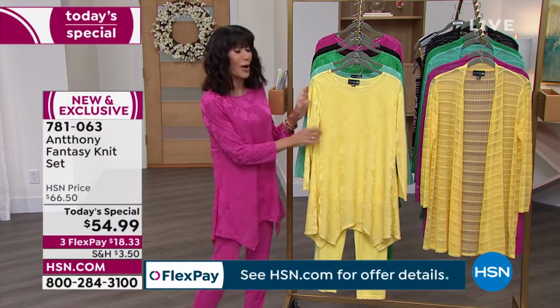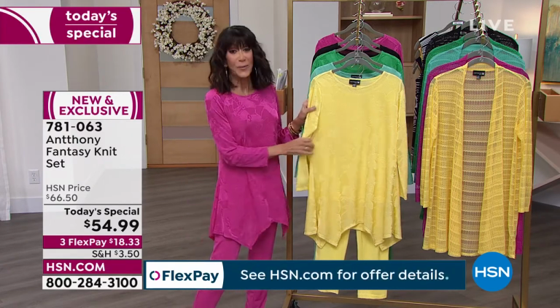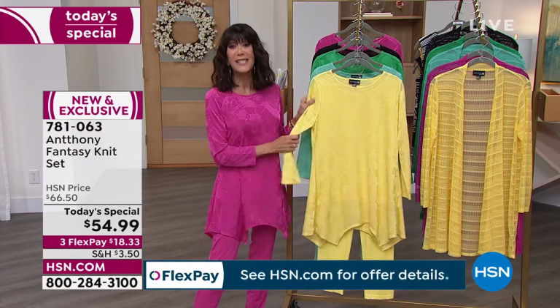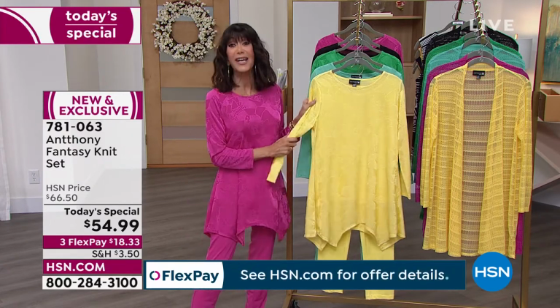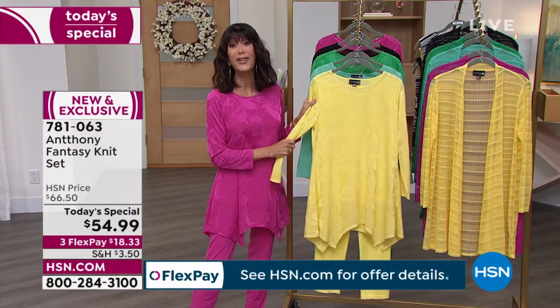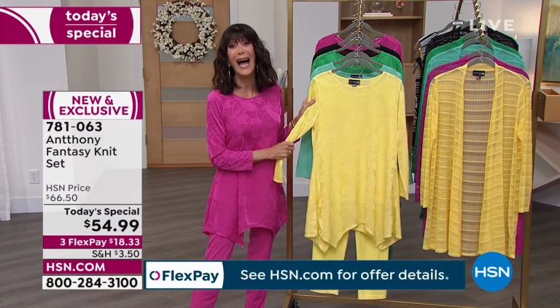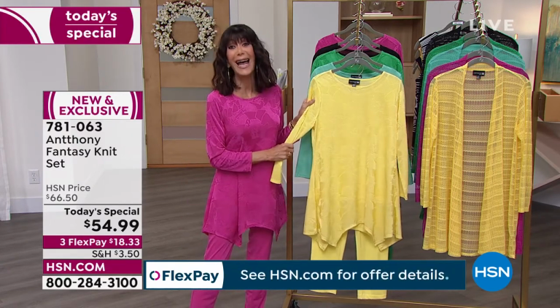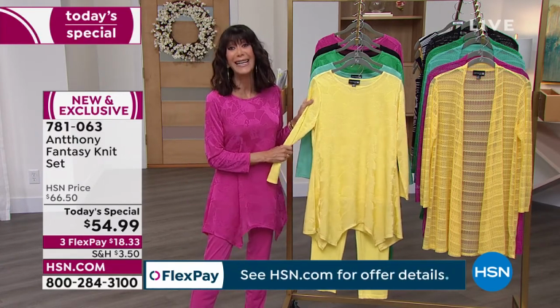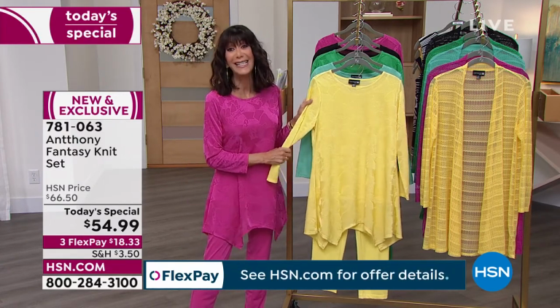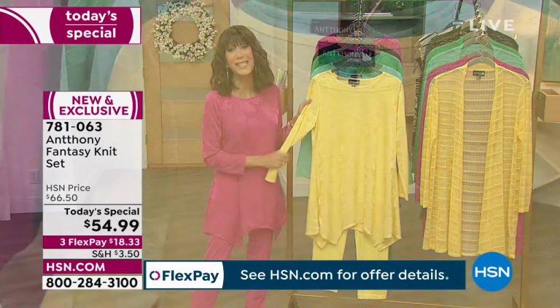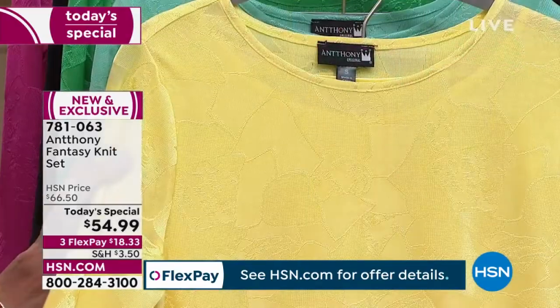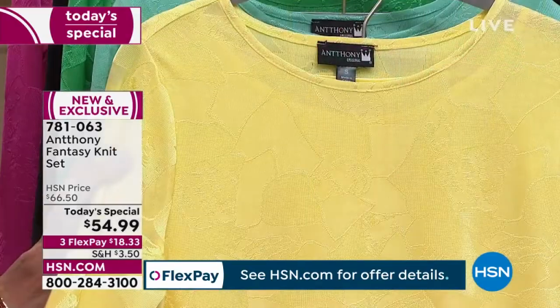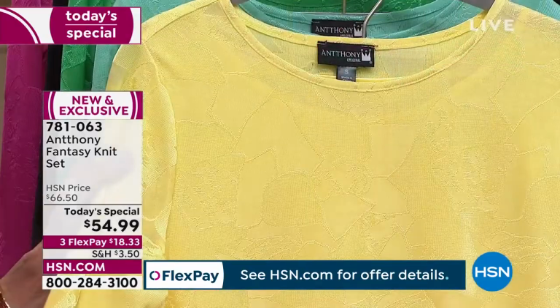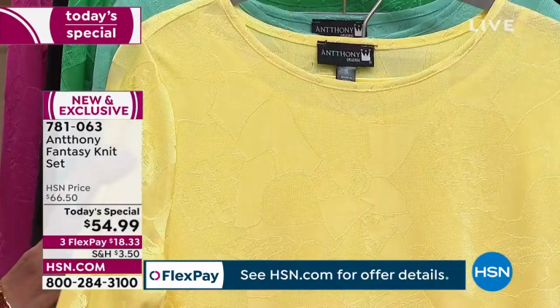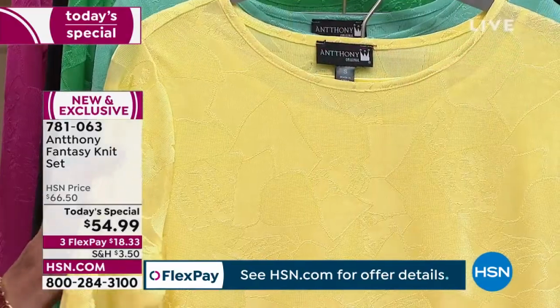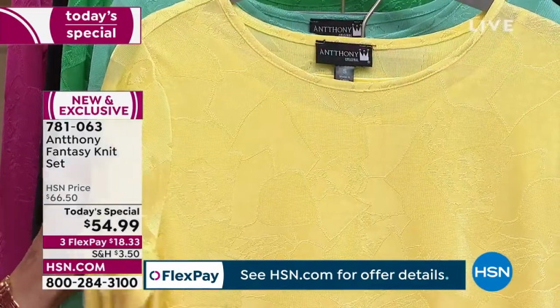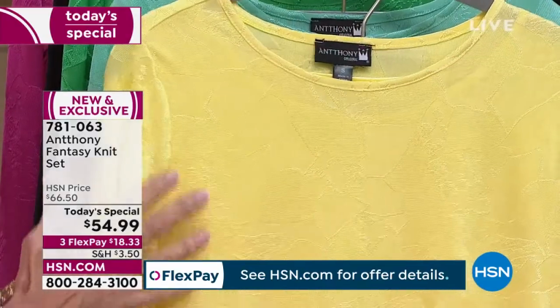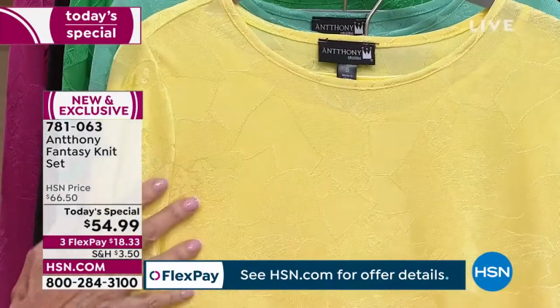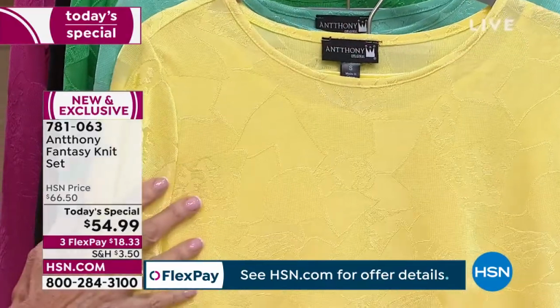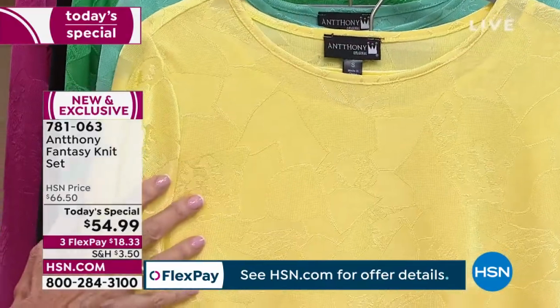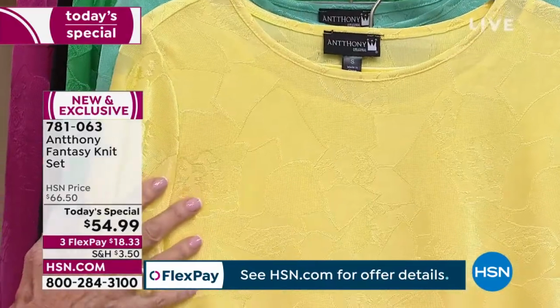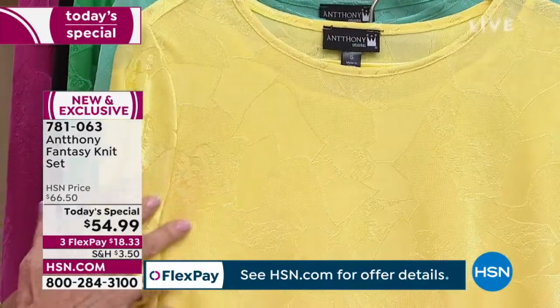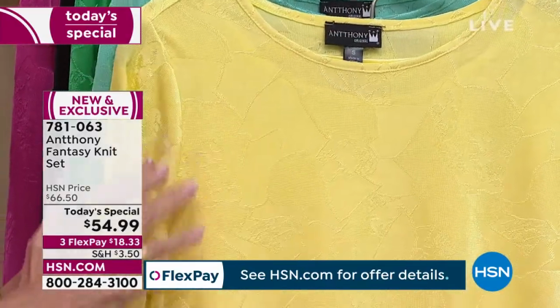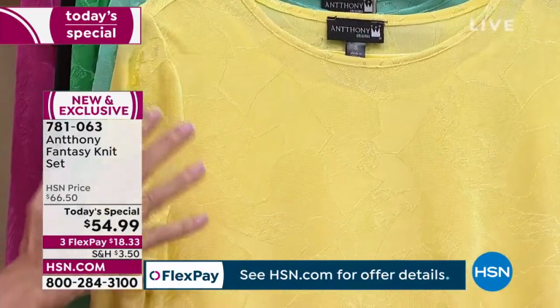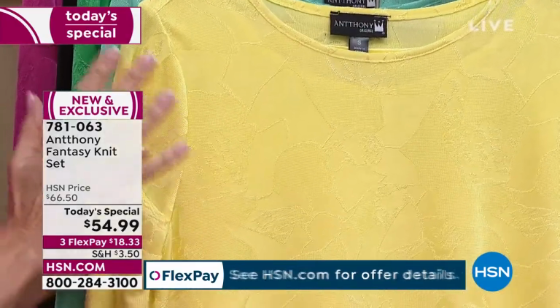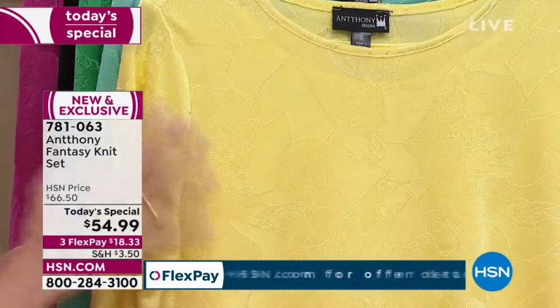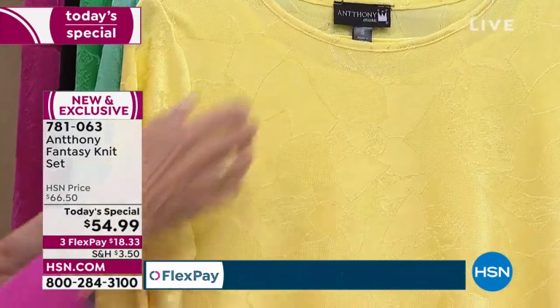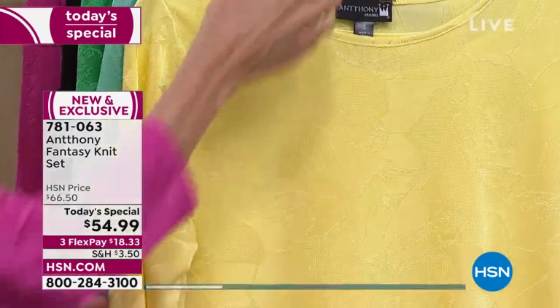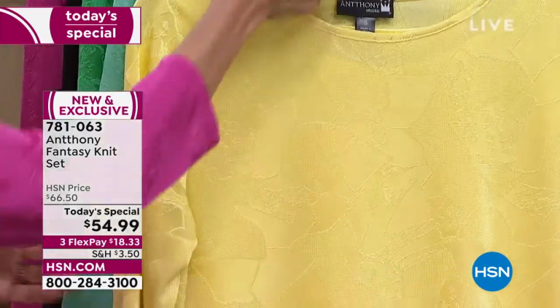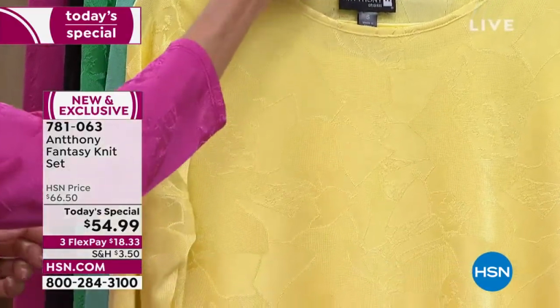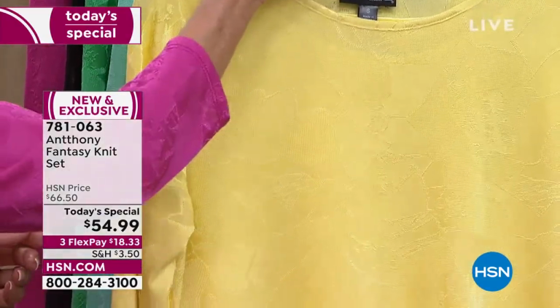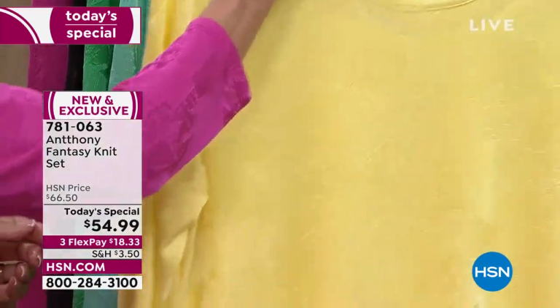The yellow we are calling sunshine. It has been very, very popular.